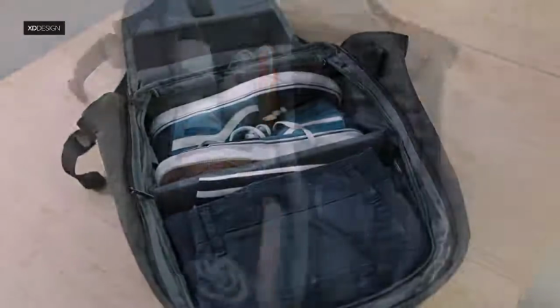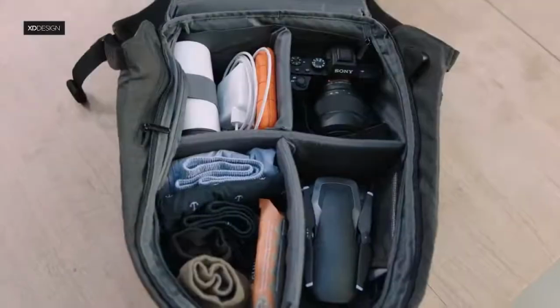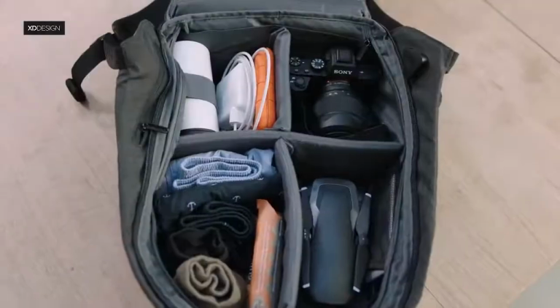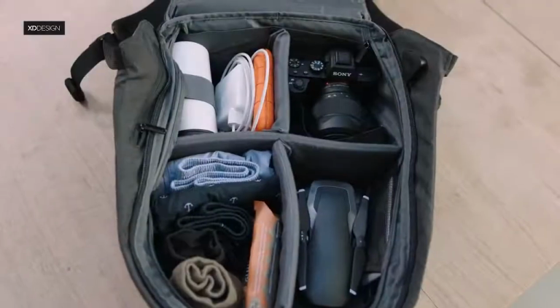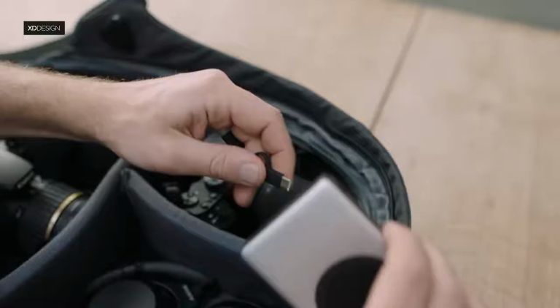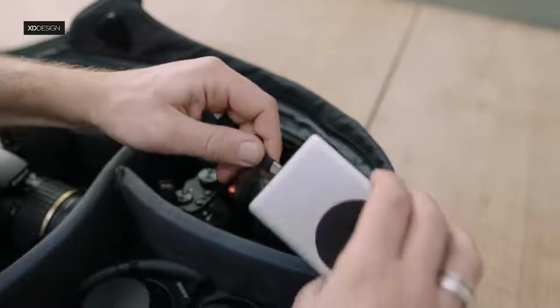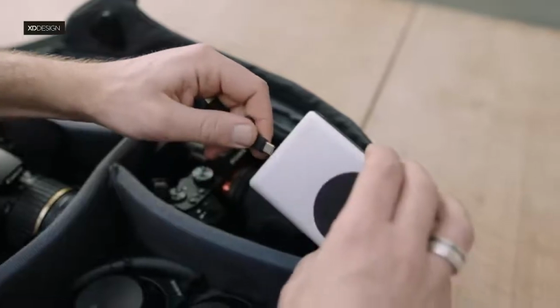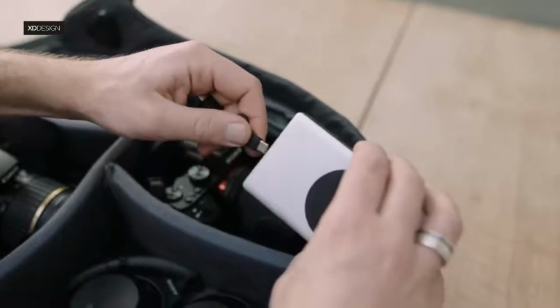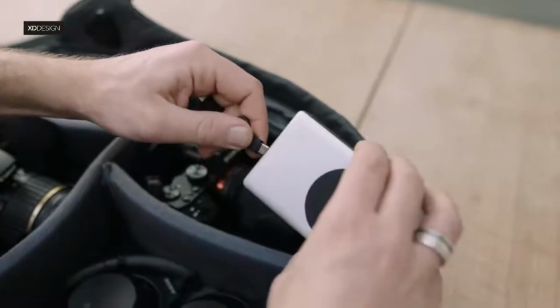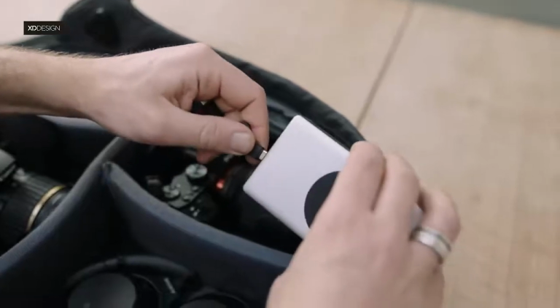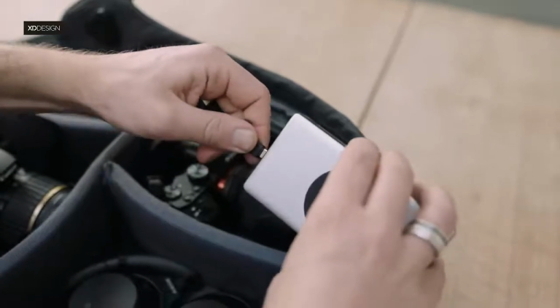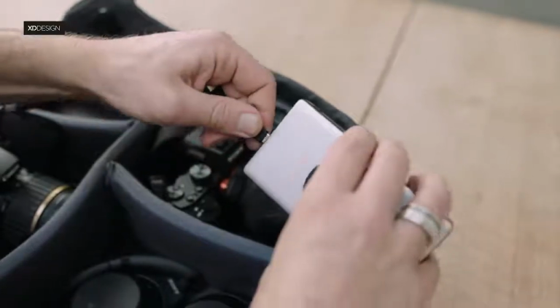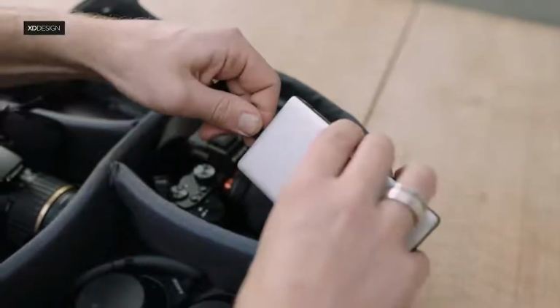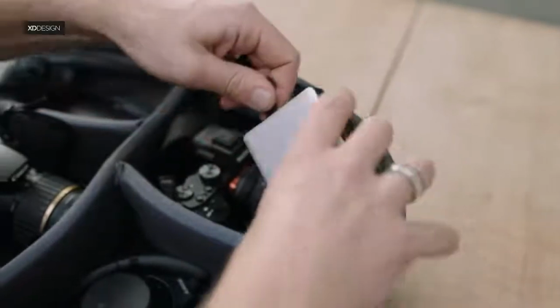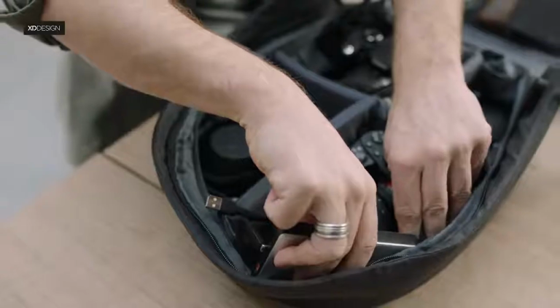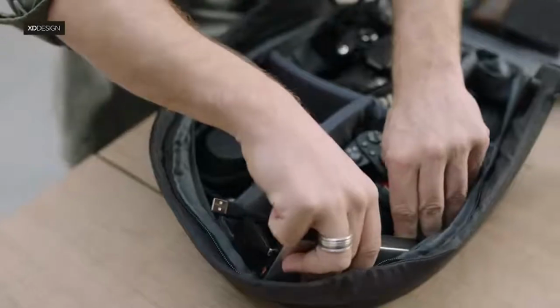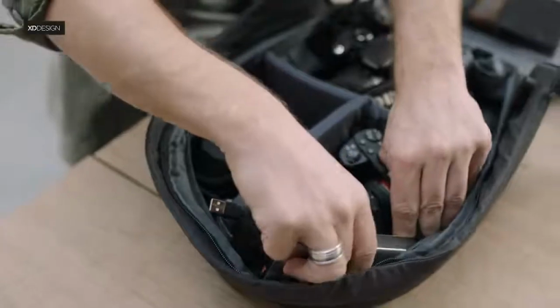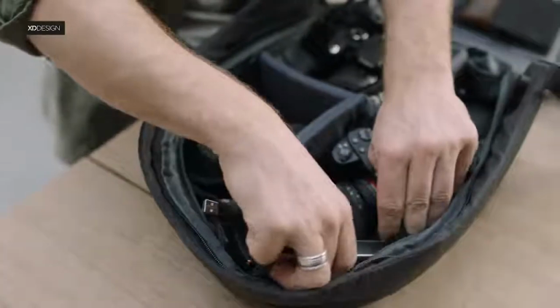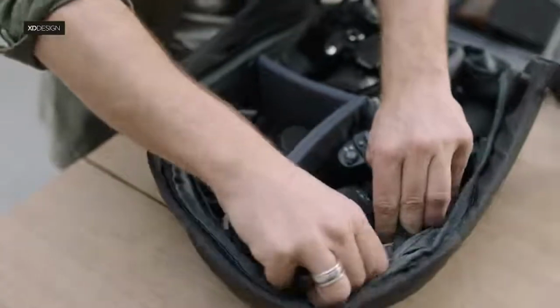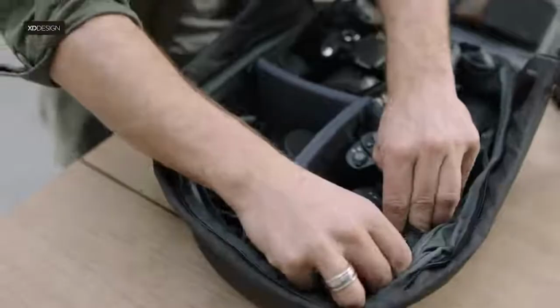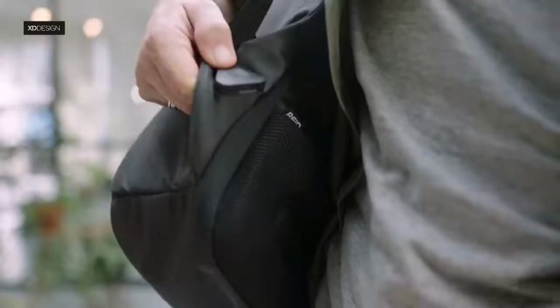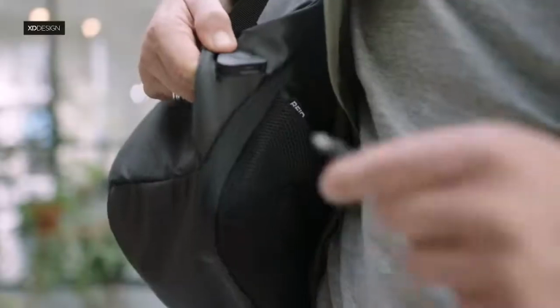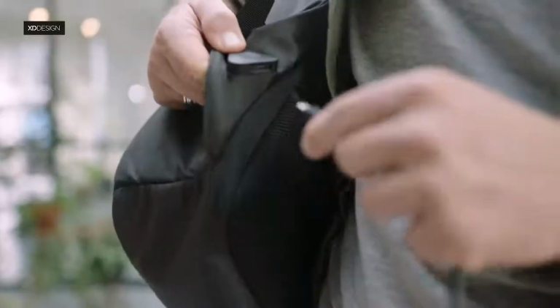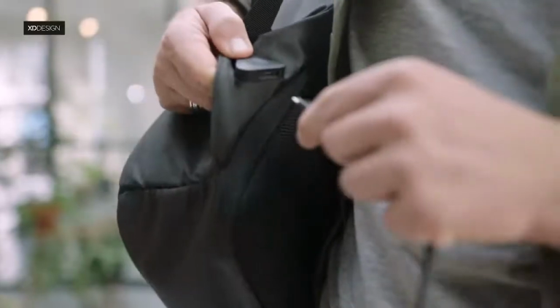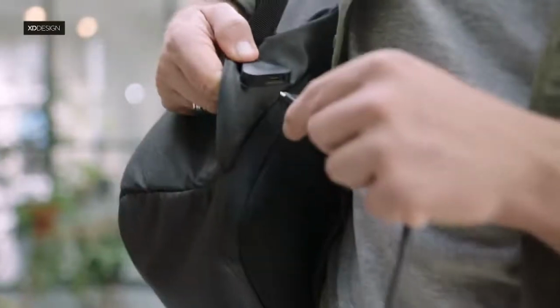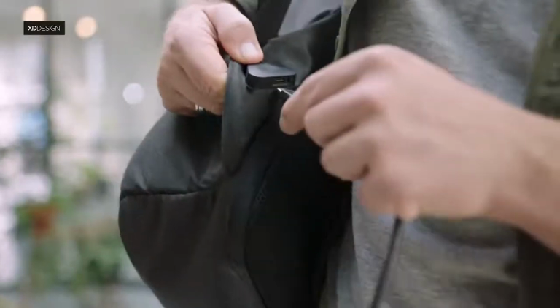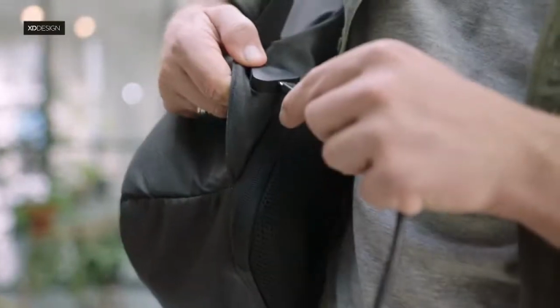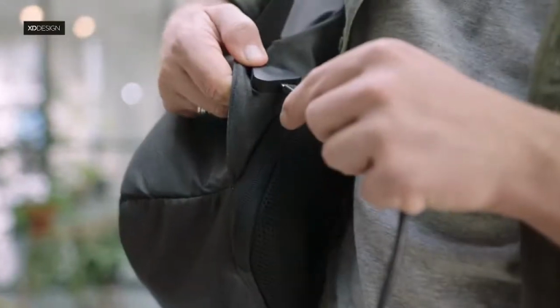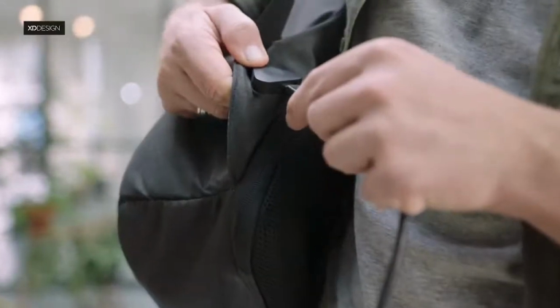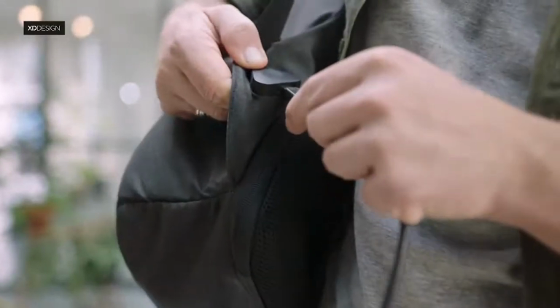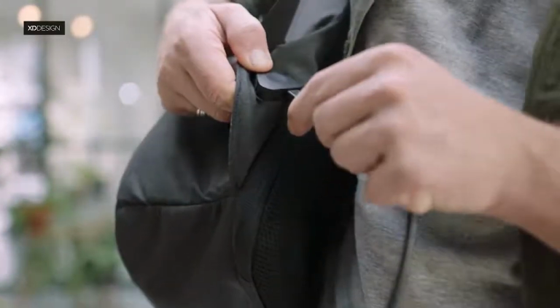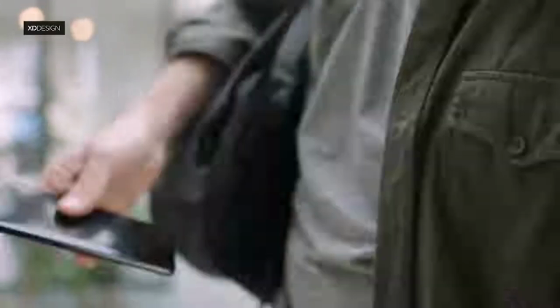Next to the general USB port, both bags have USB-C connectors, preparing you for the new market standard.